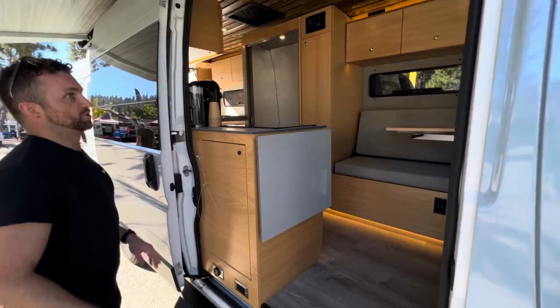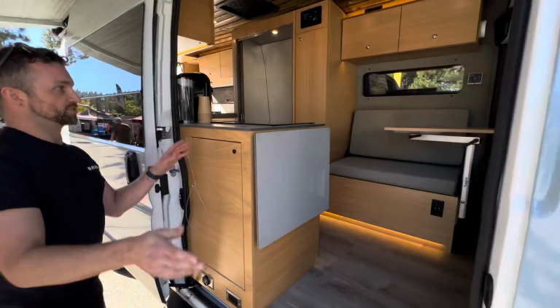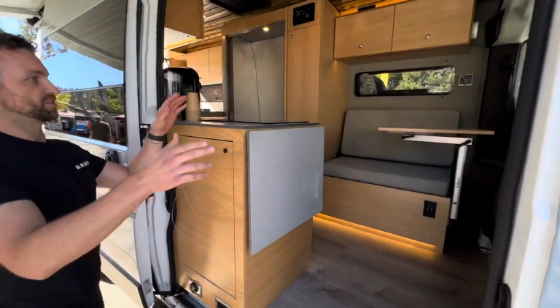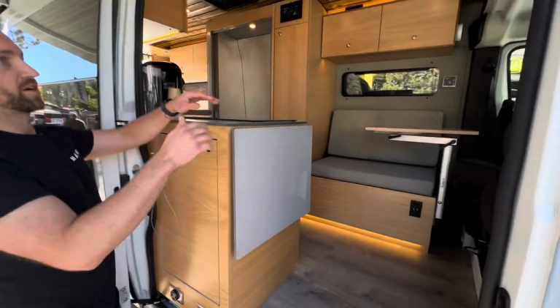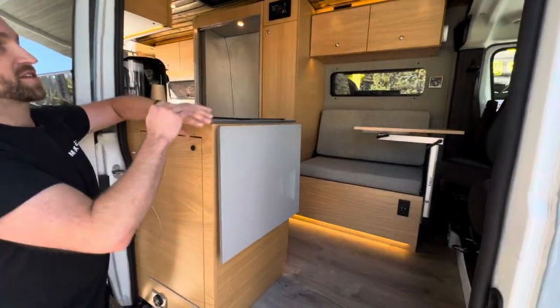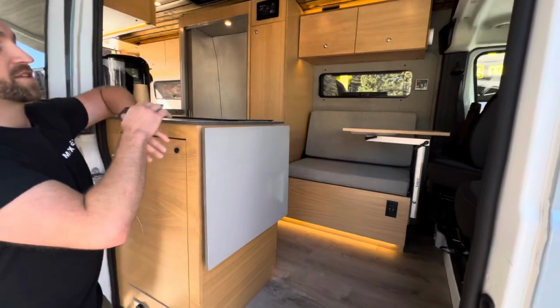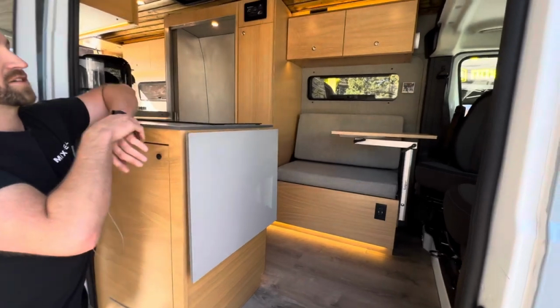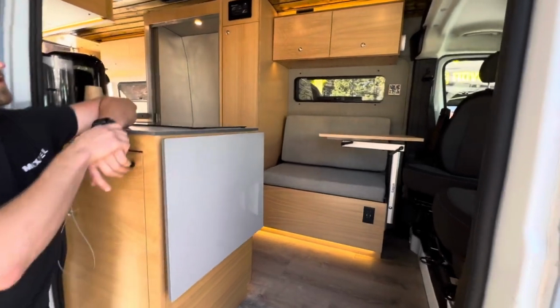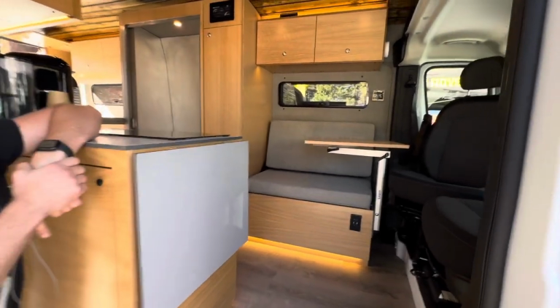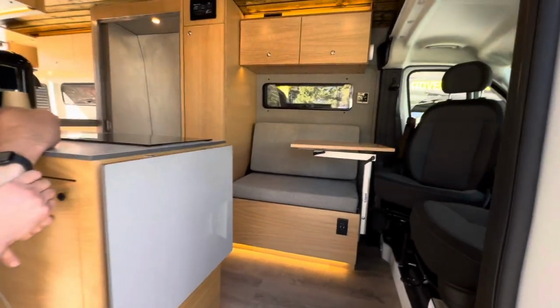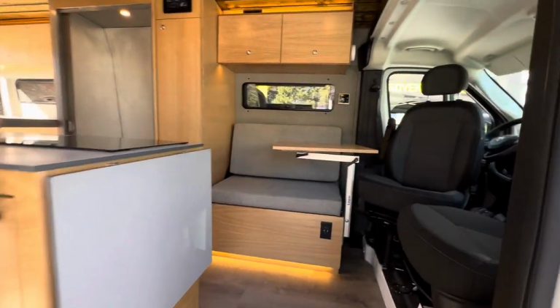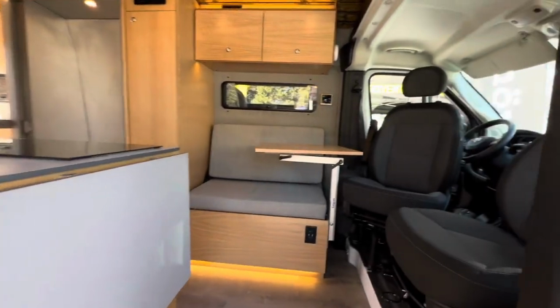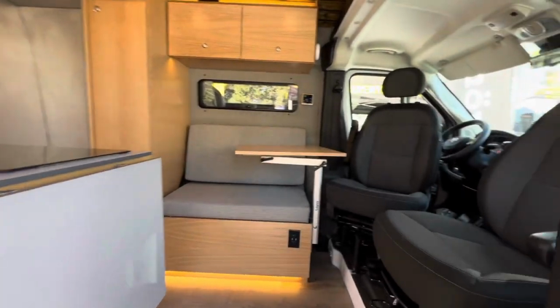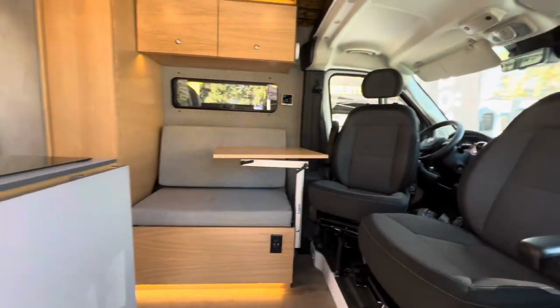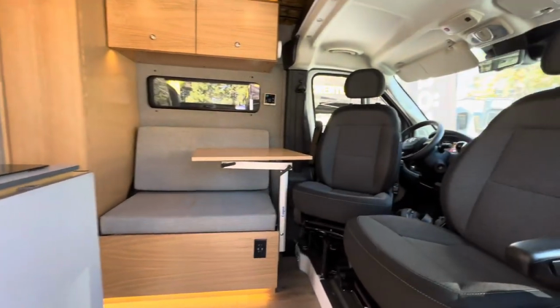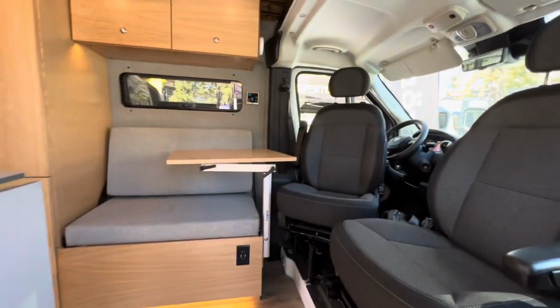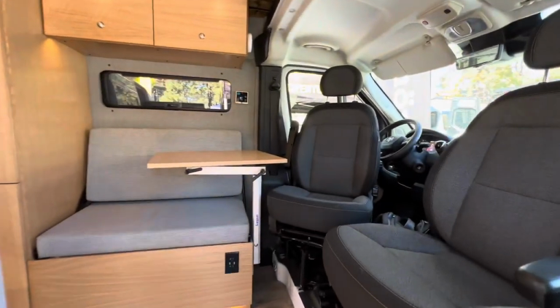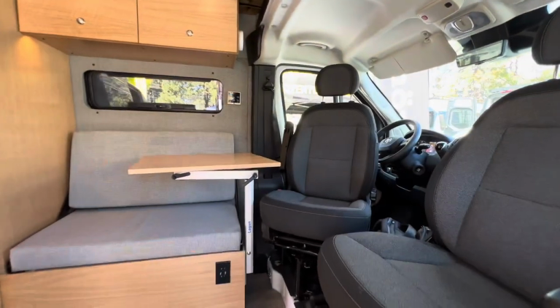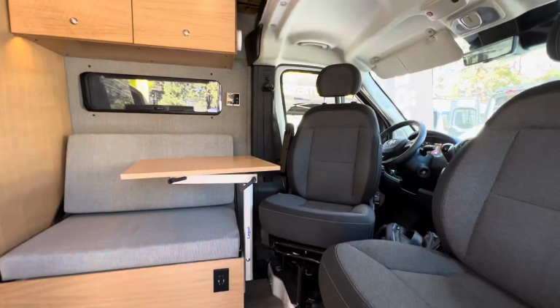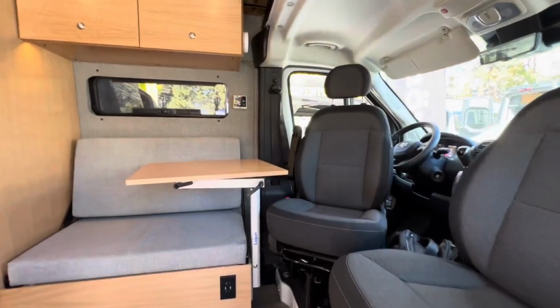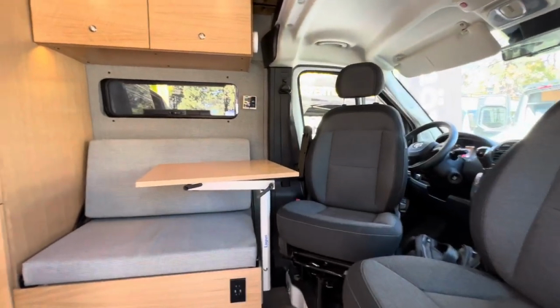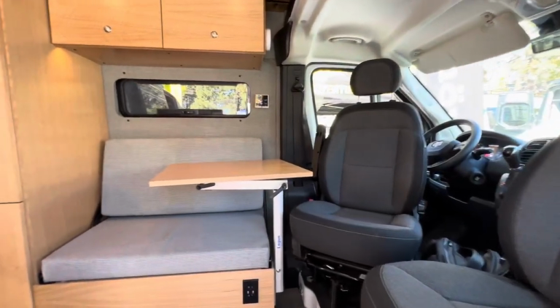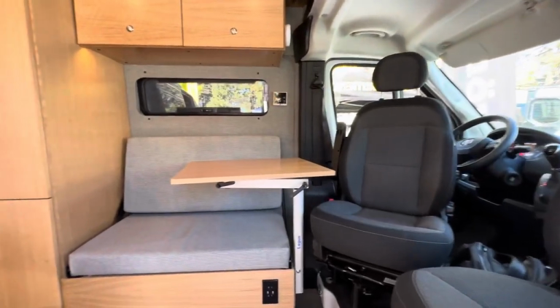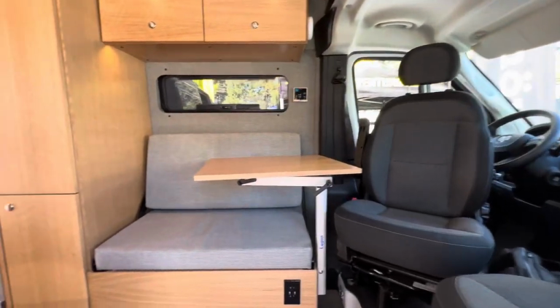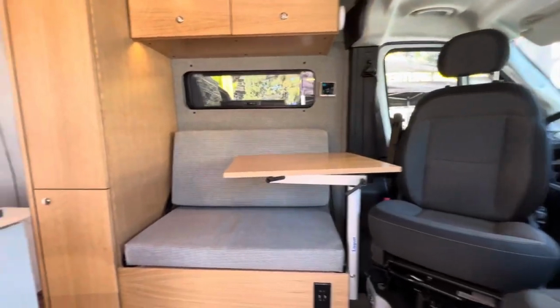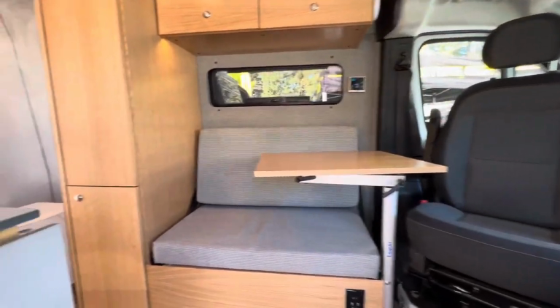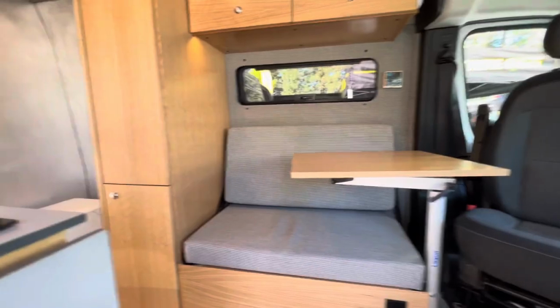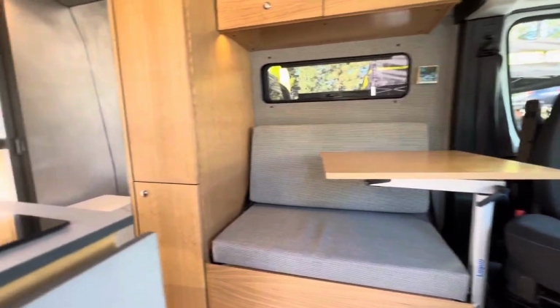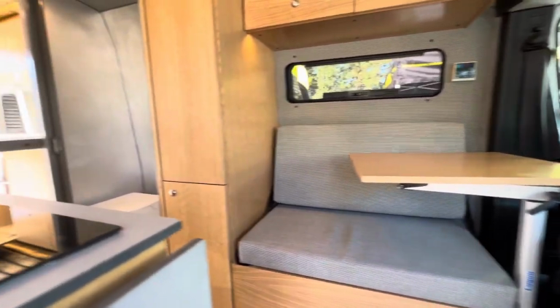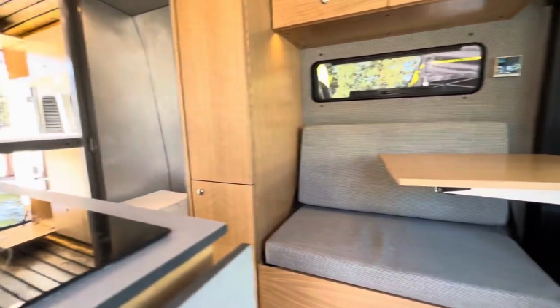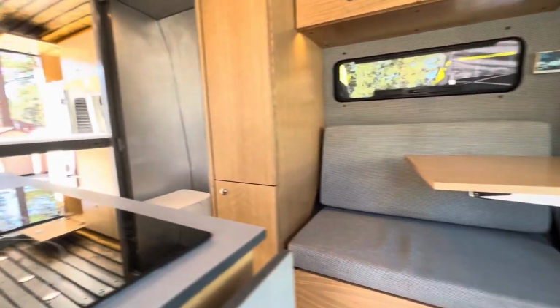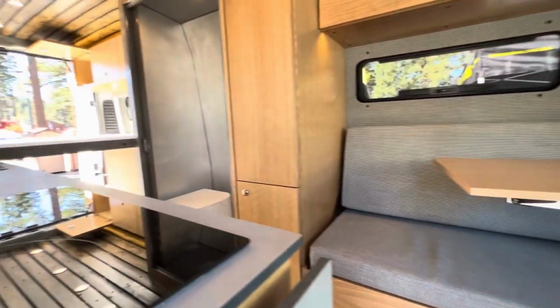Beautiful interior by Rossmonster. They're a custom builder, so this is a show model we put together, but it can be customized to your exact specifications.